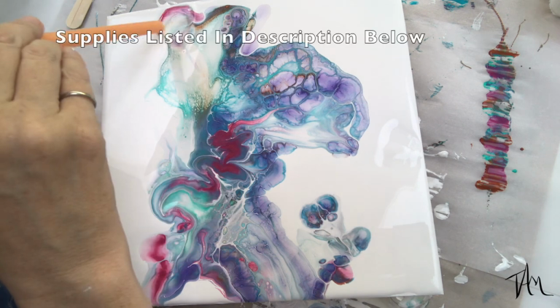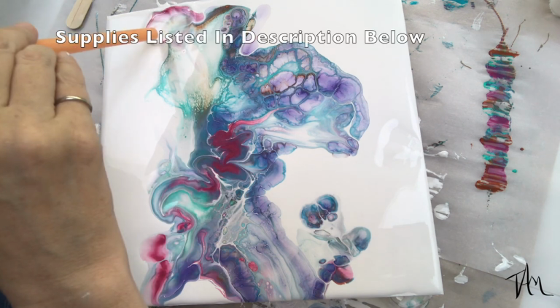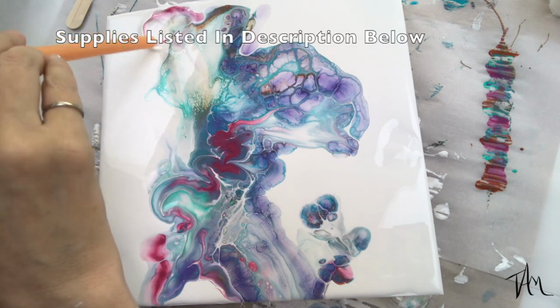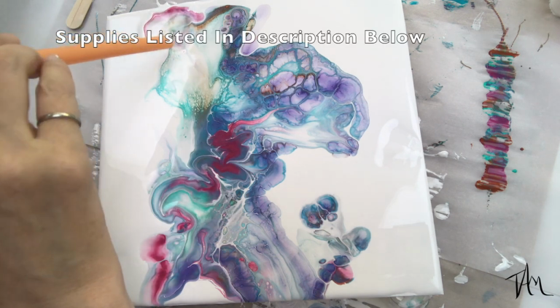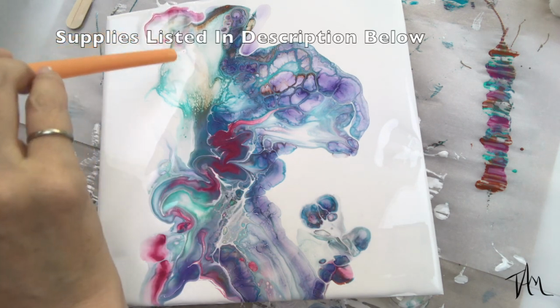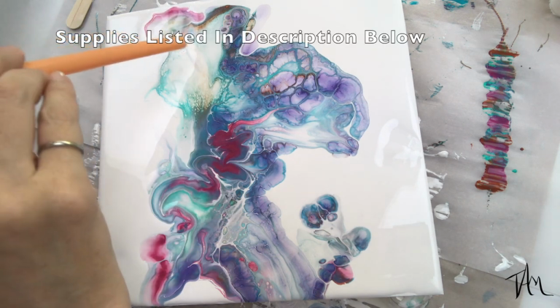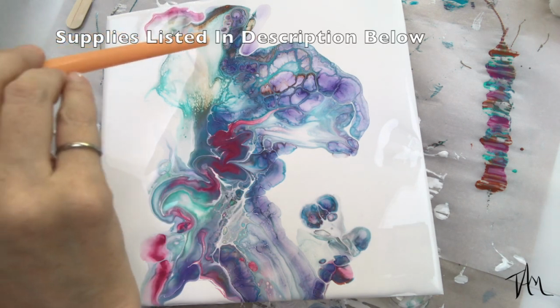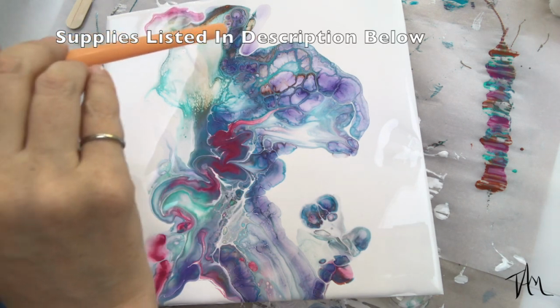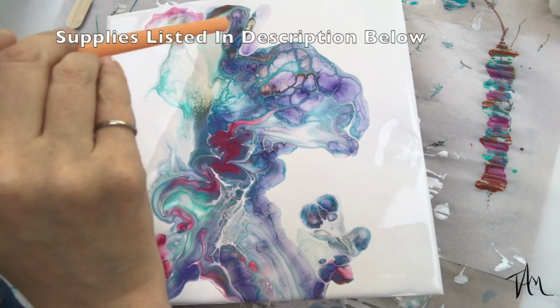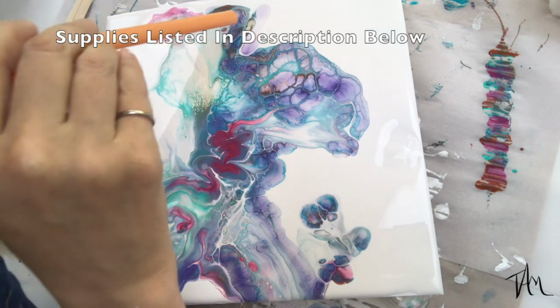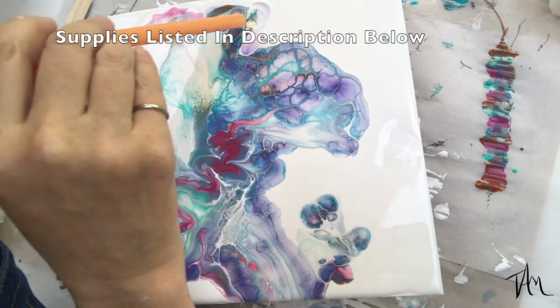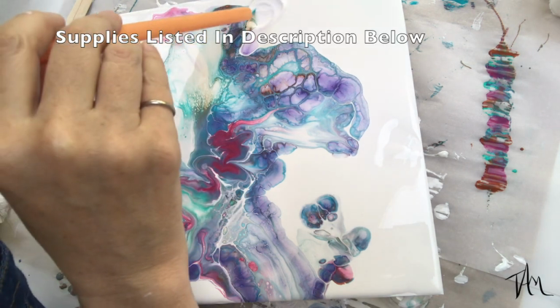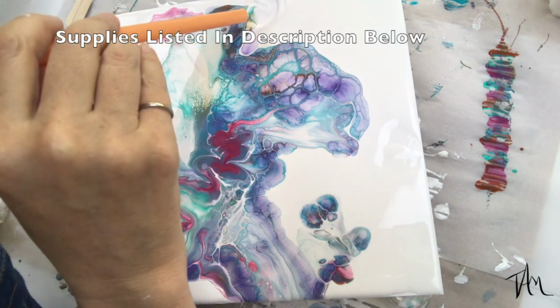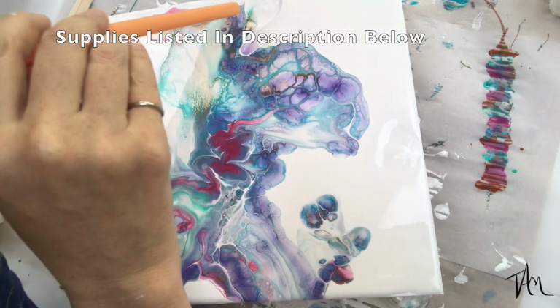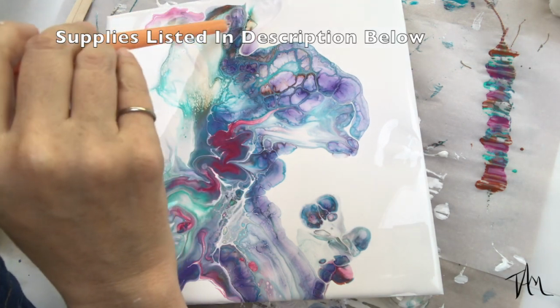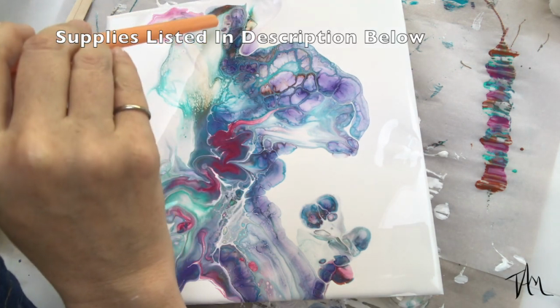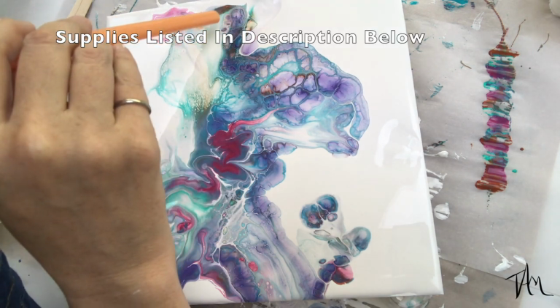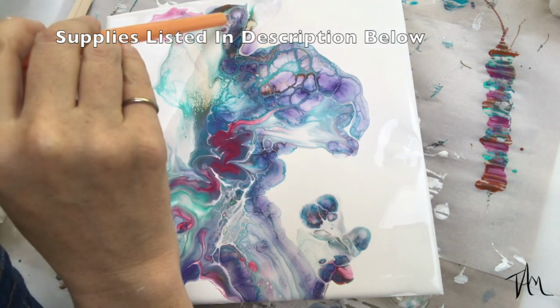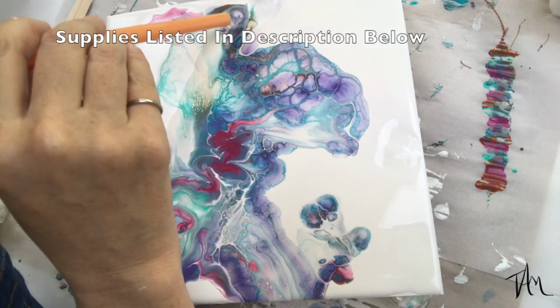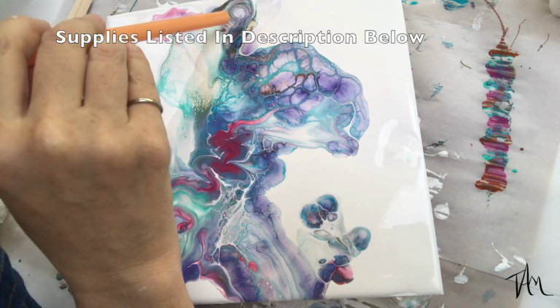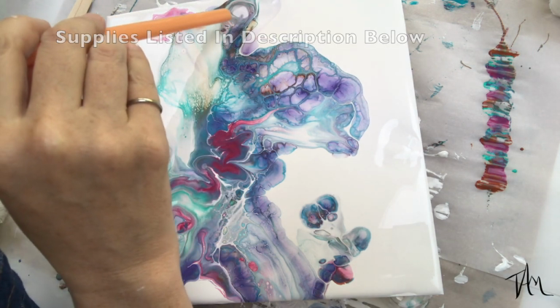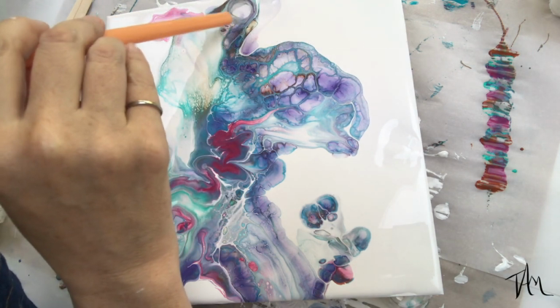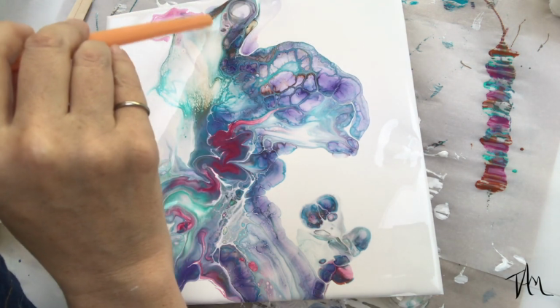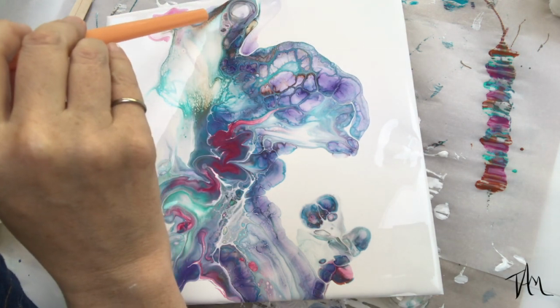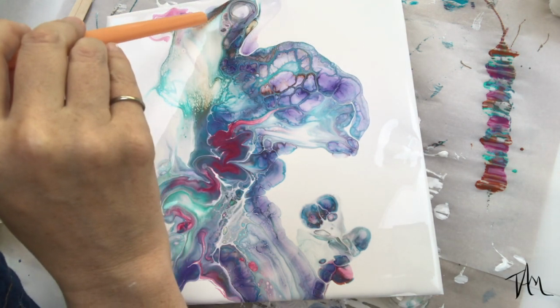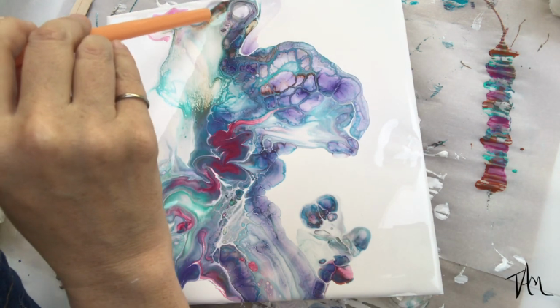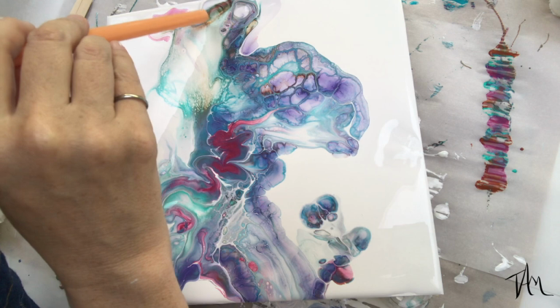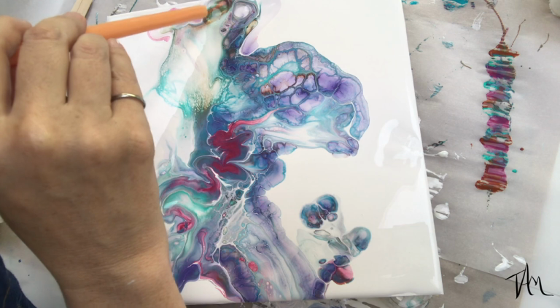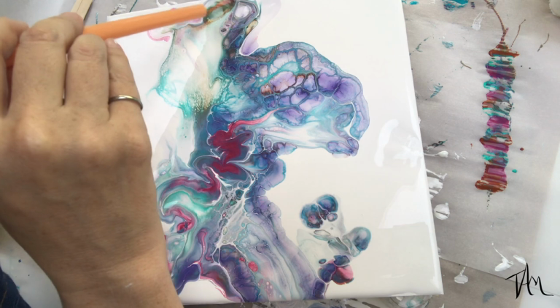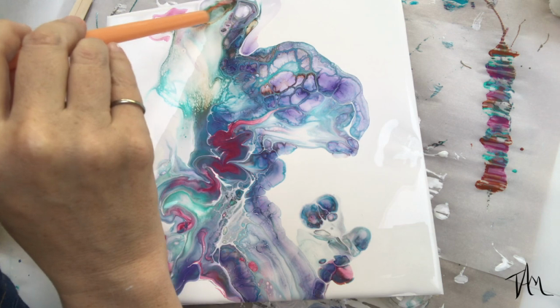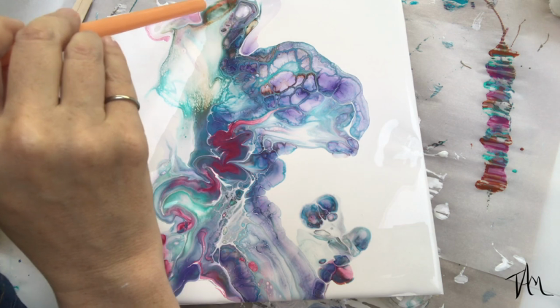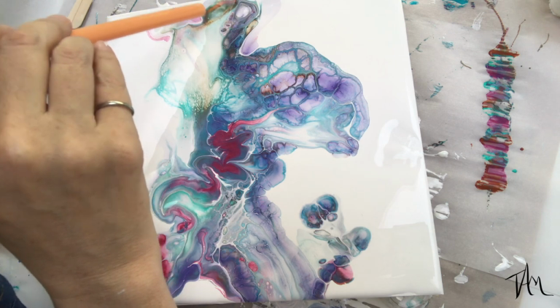I'll make sure I link the supplies below in the description so that you can see what I used in this project.